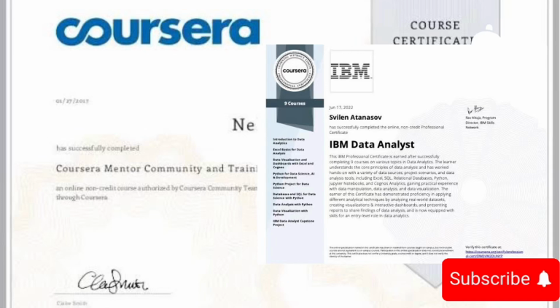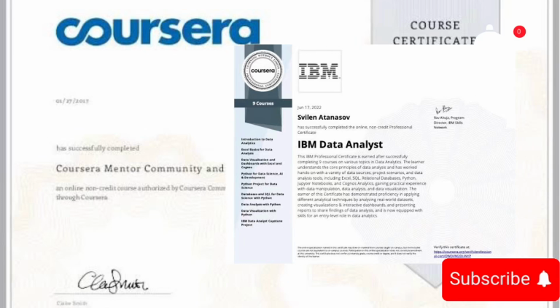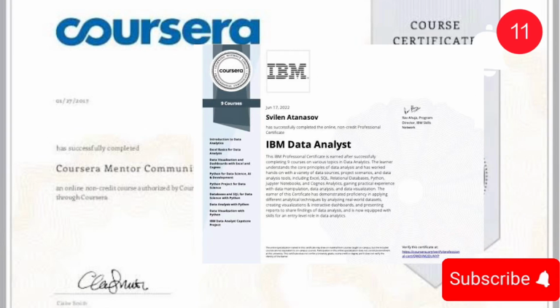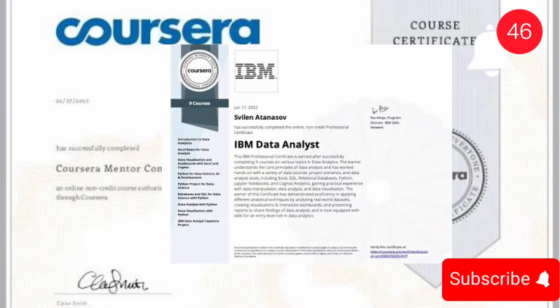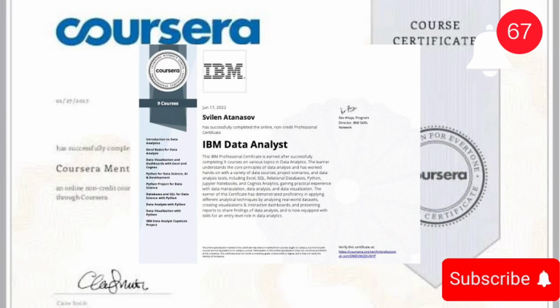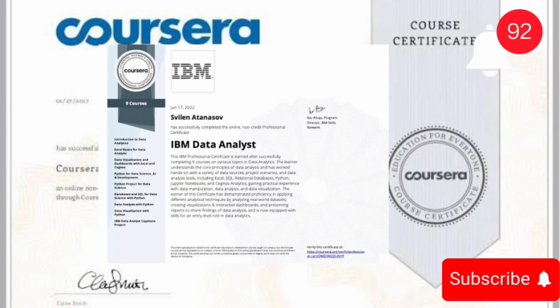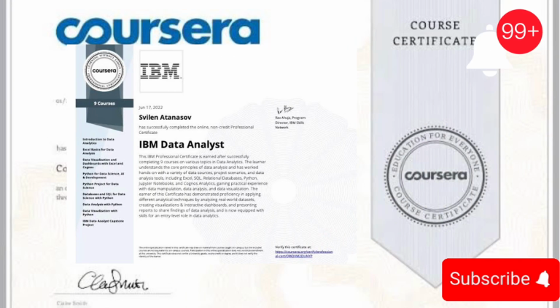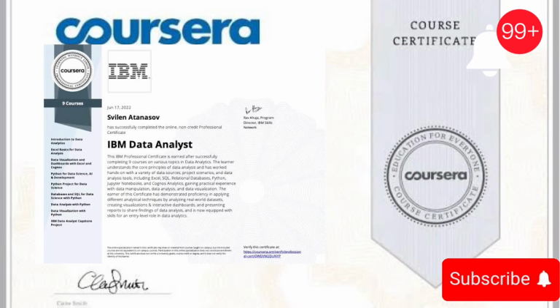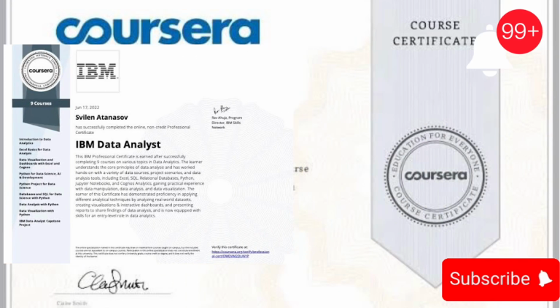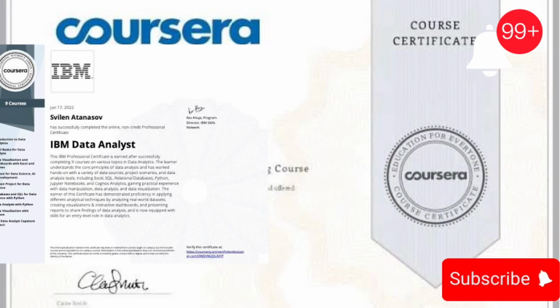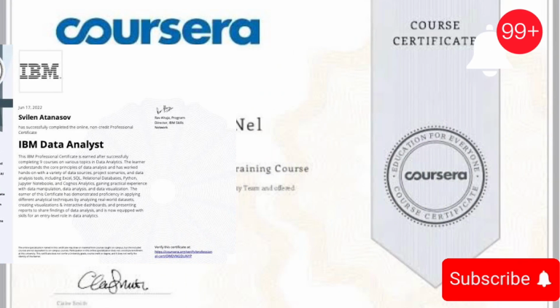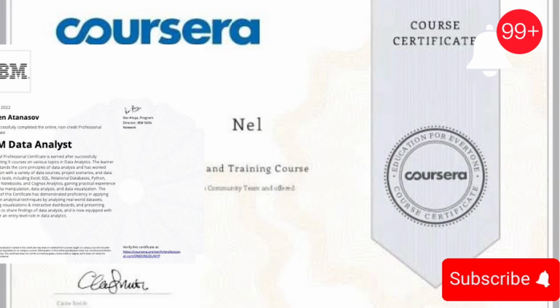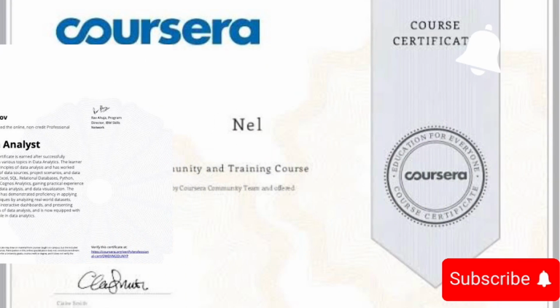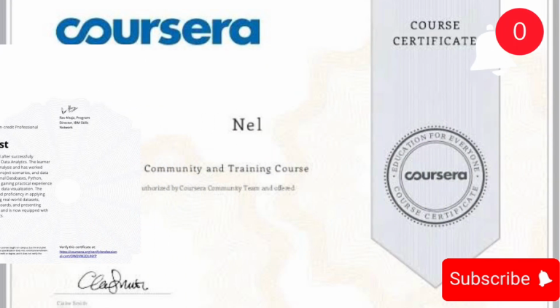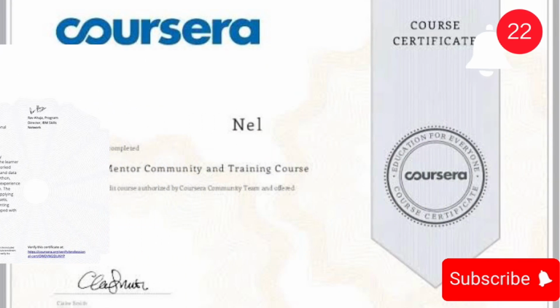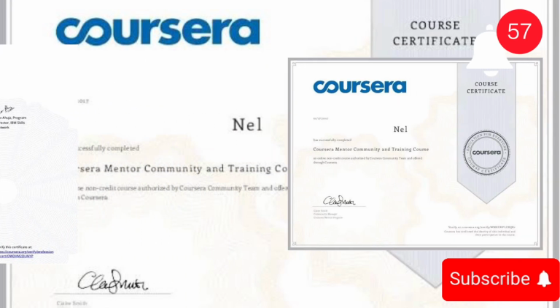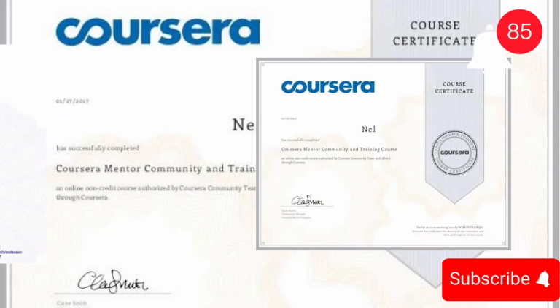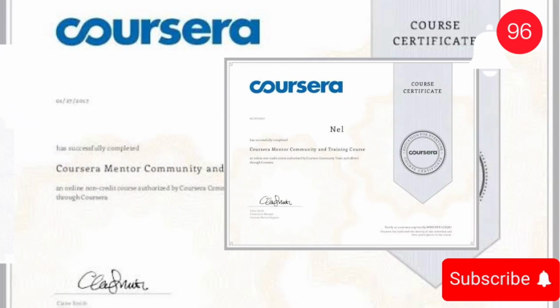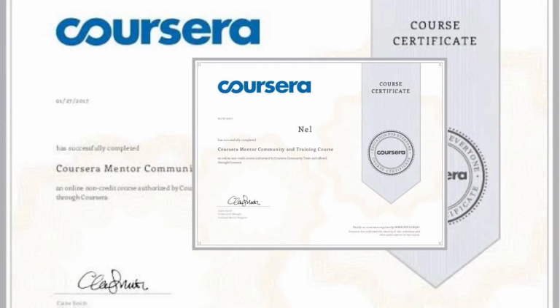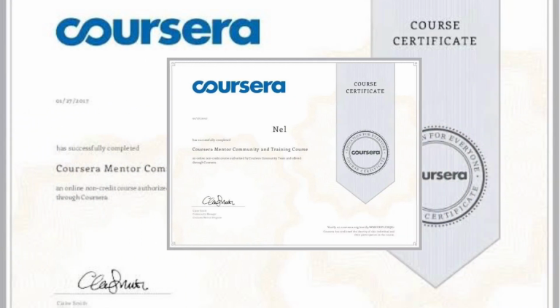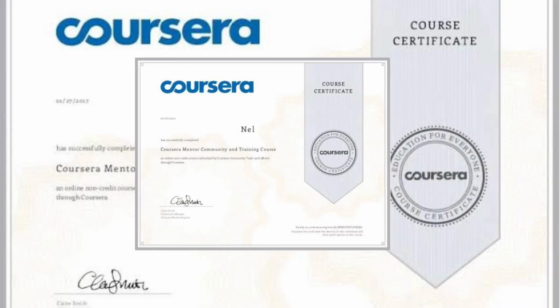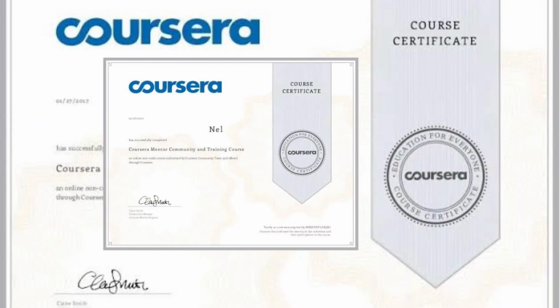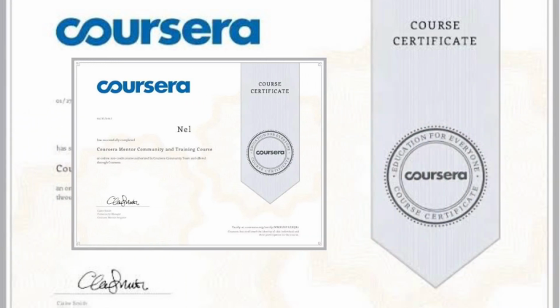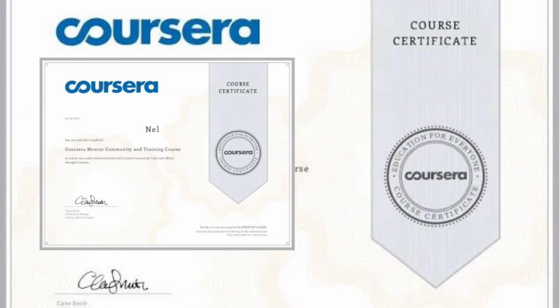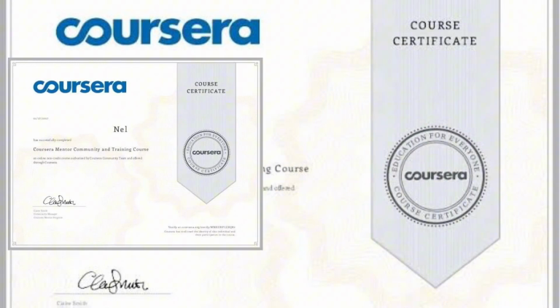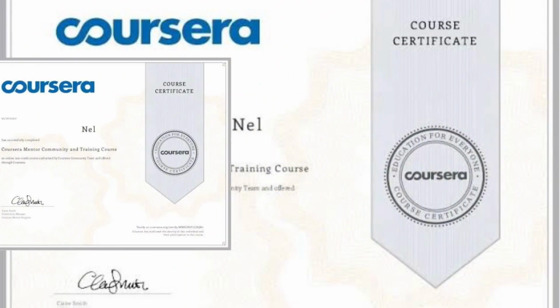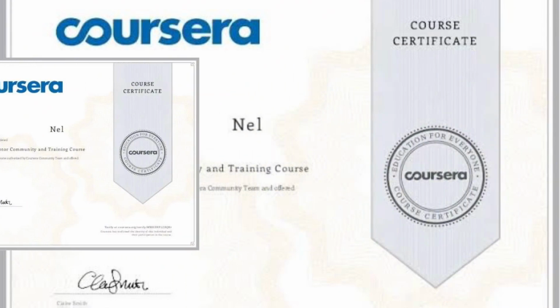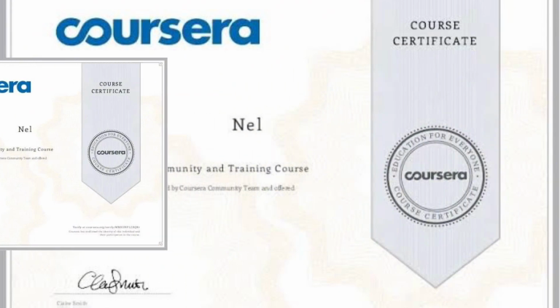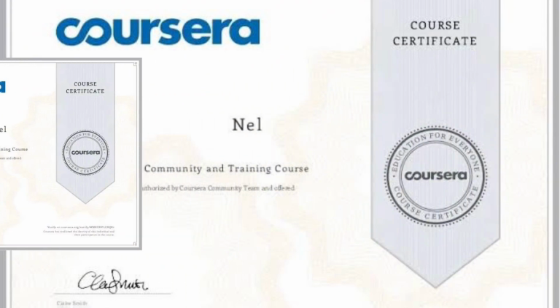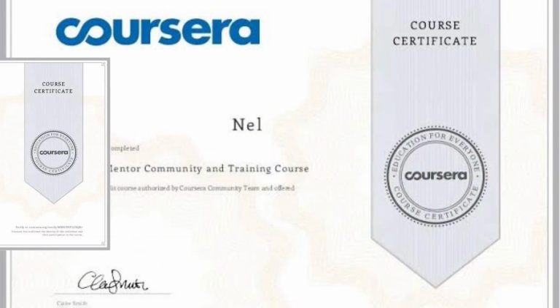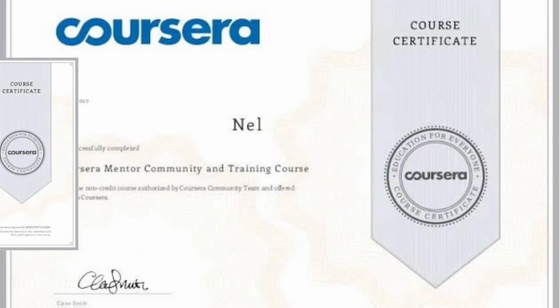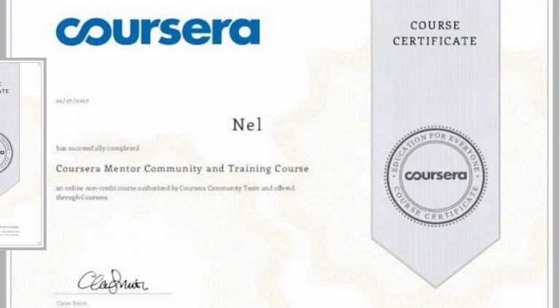Get a Coursera certificate for free or almost free. Let's dive in.